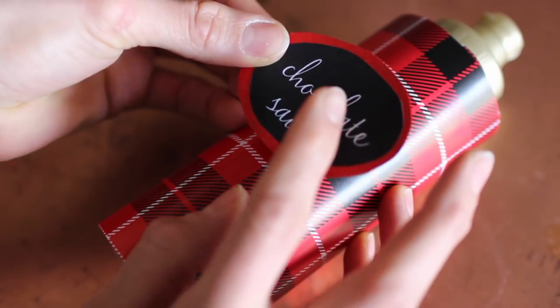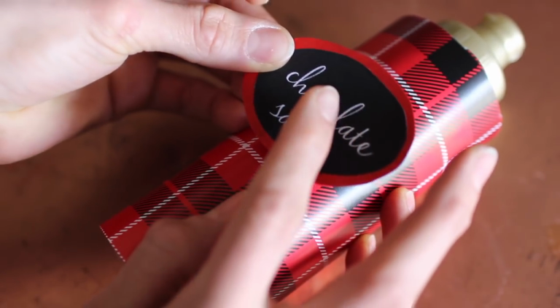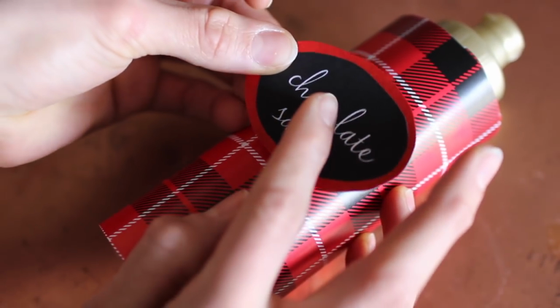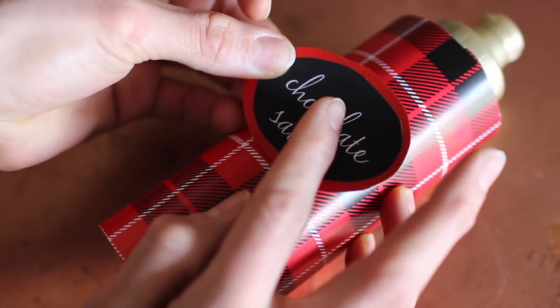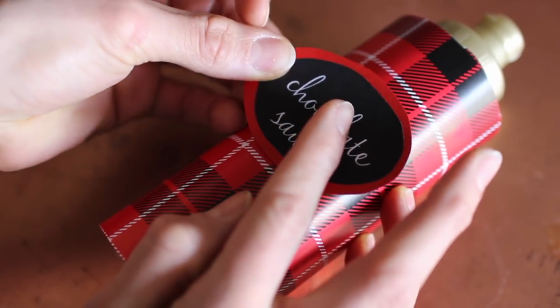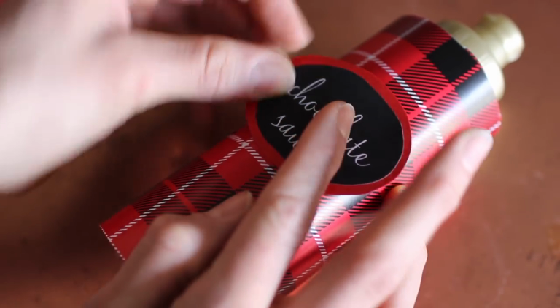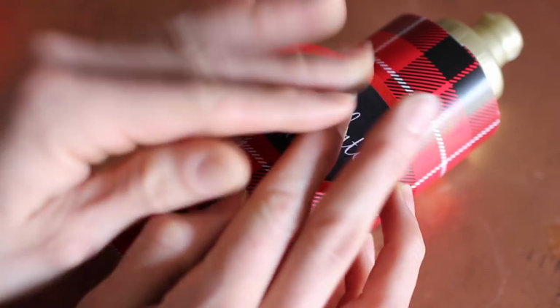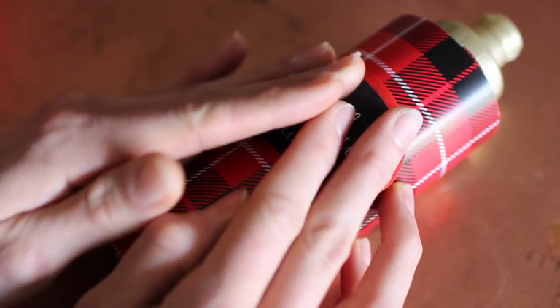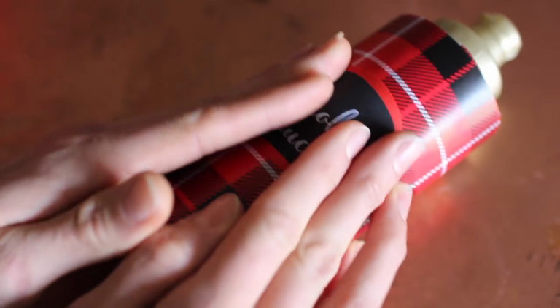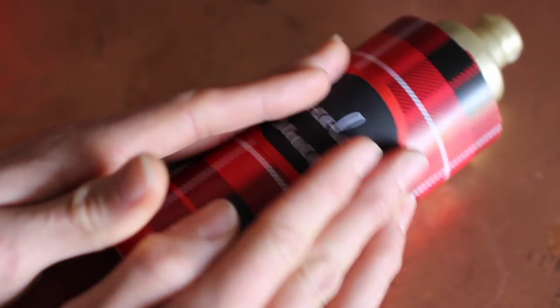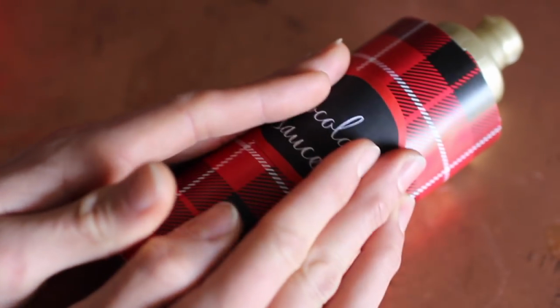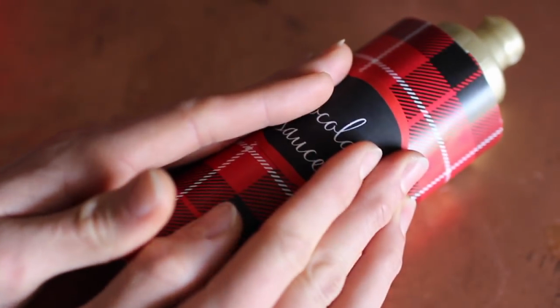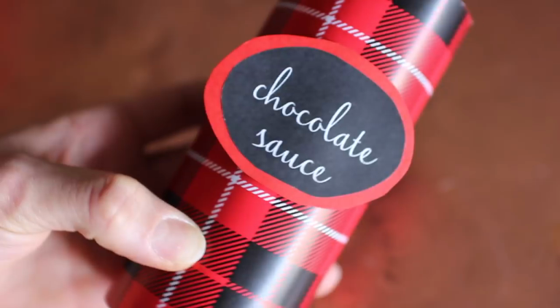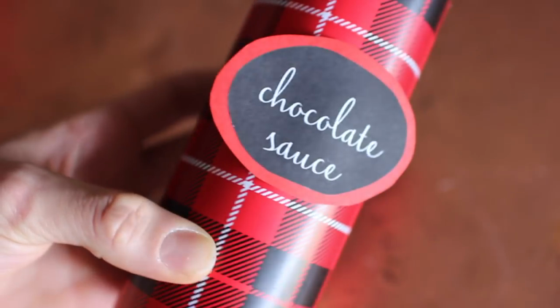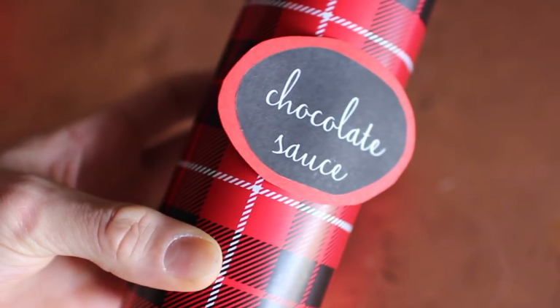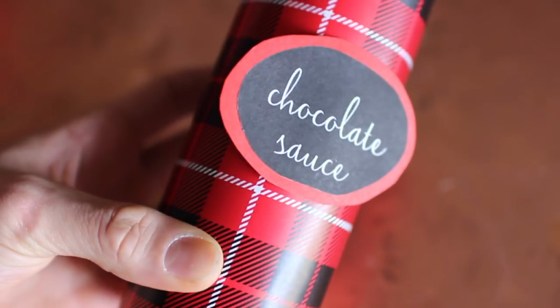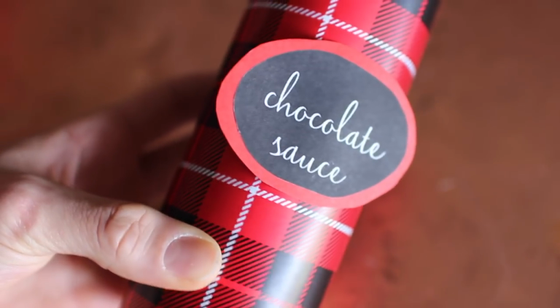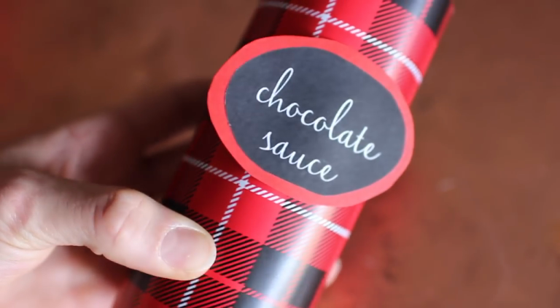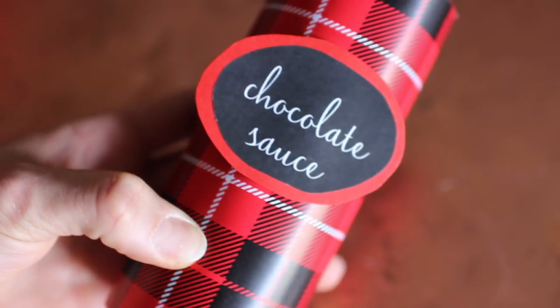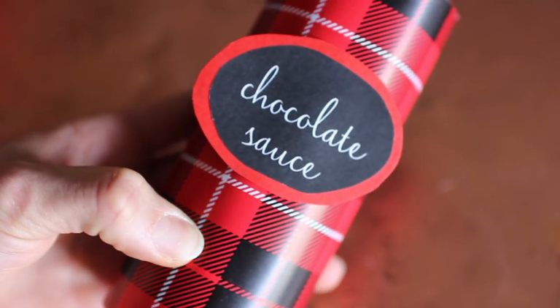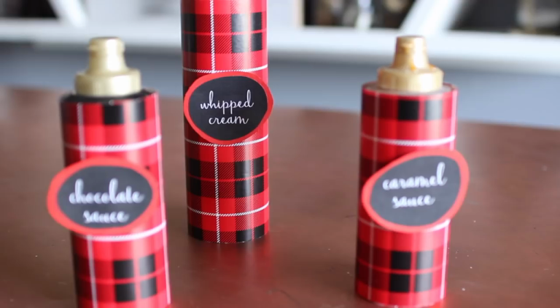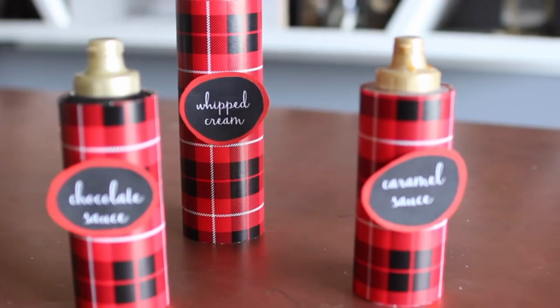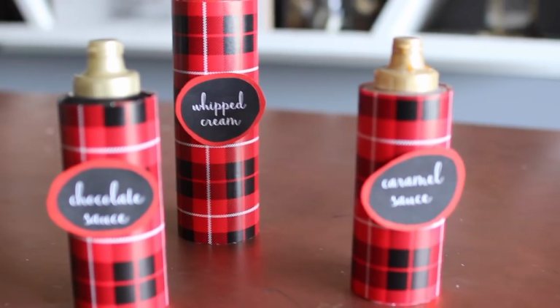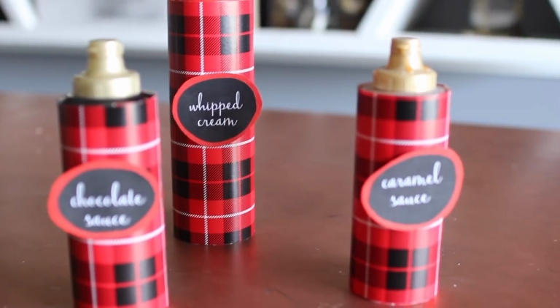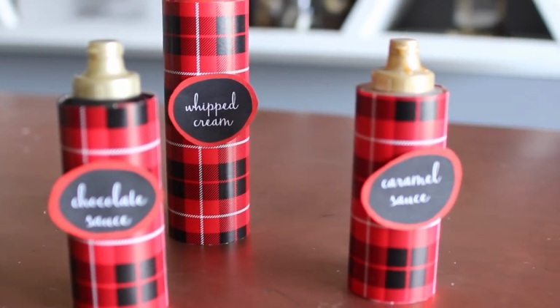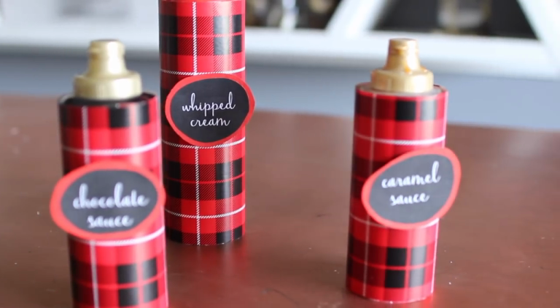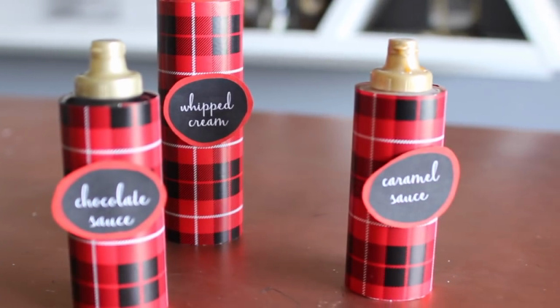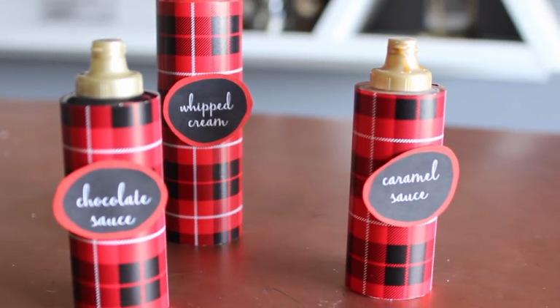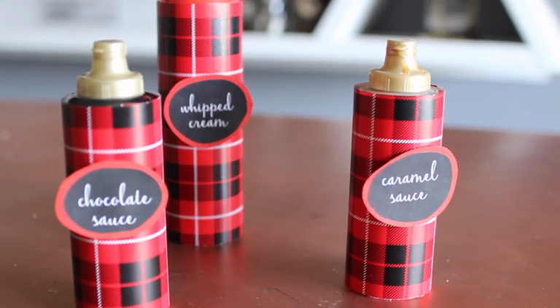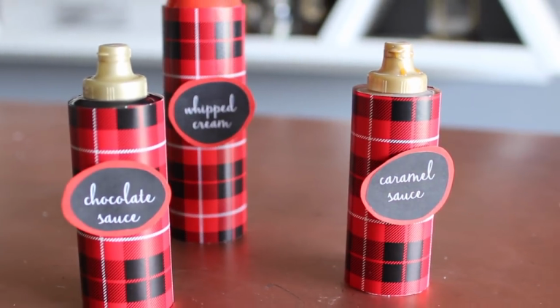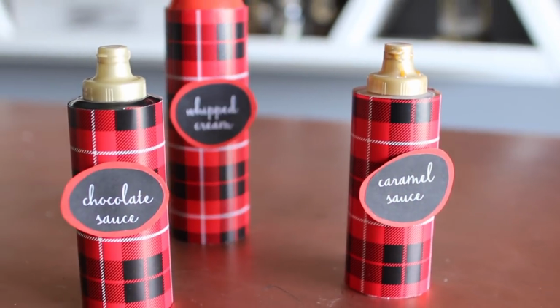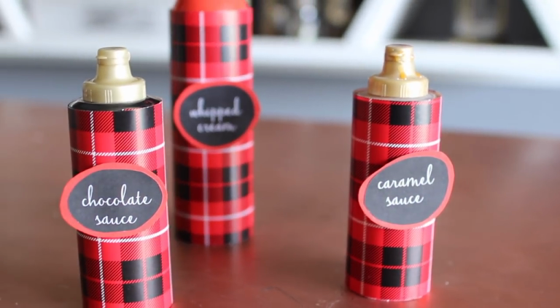I also love that you can change the wrapping paper out, change the color scheme, and utilize this for any kind of themed coffee or hot chocolate bar.